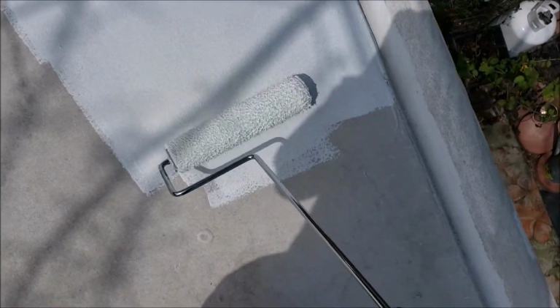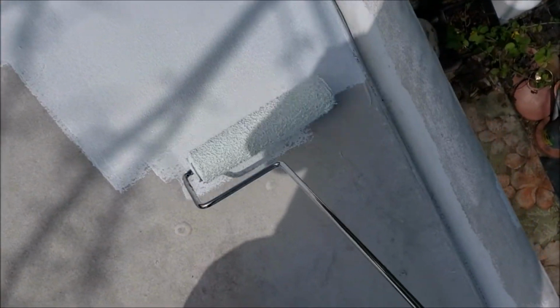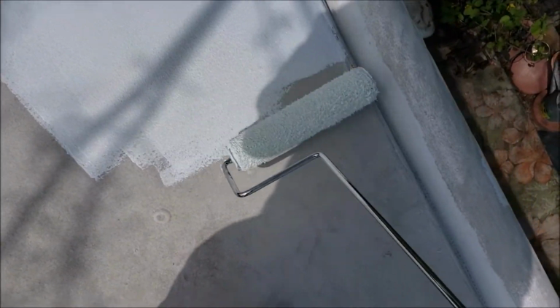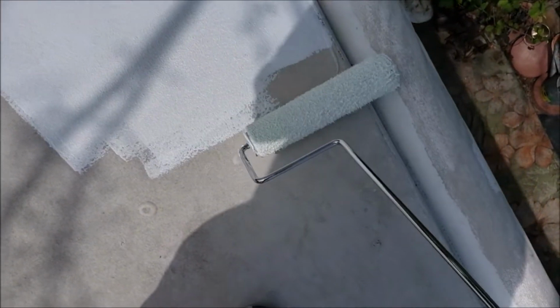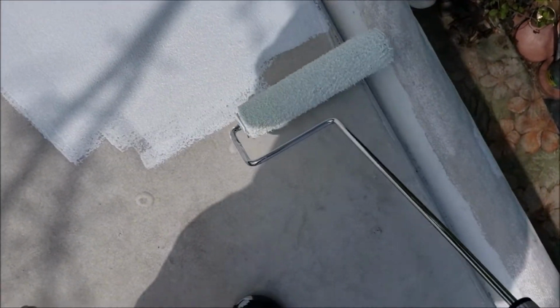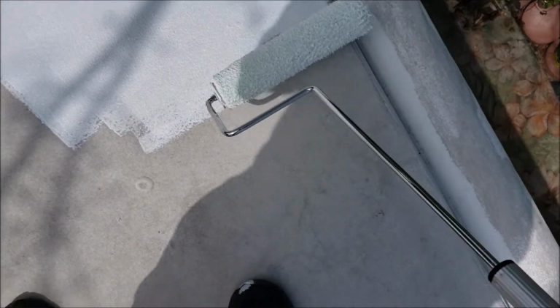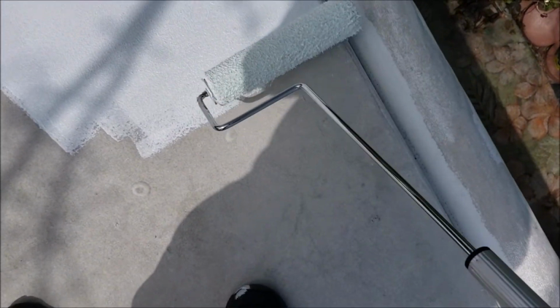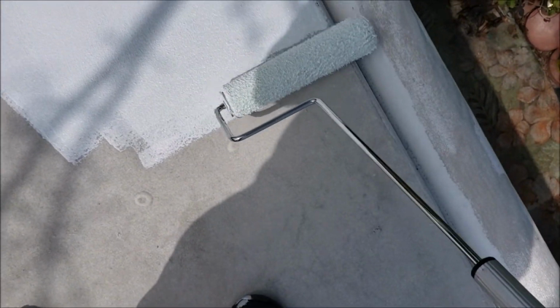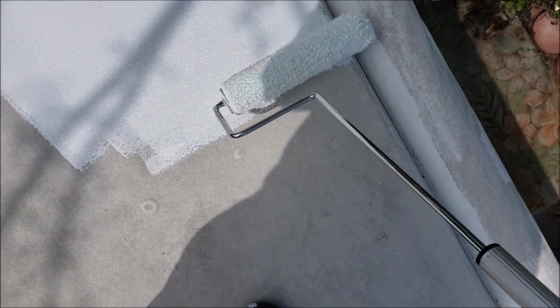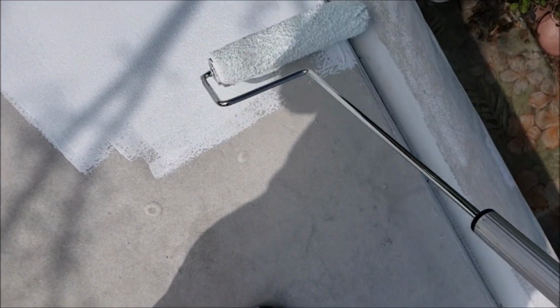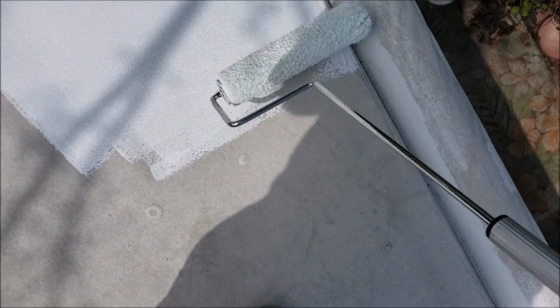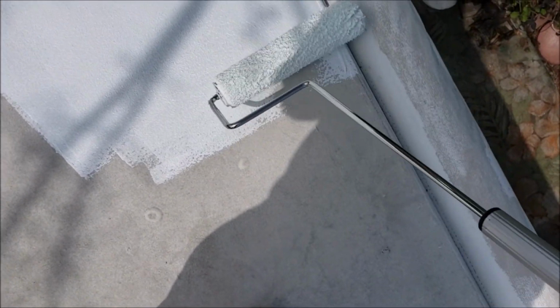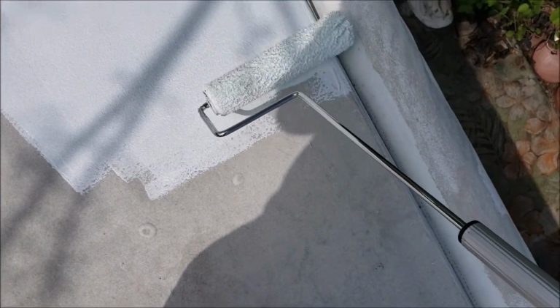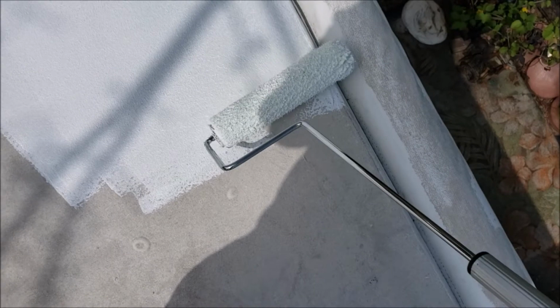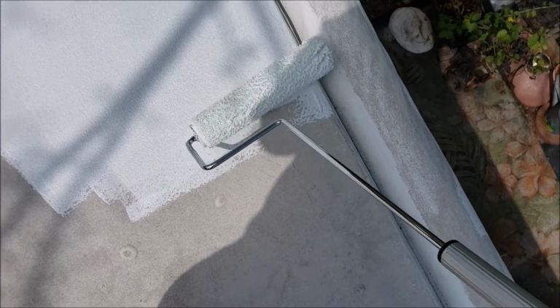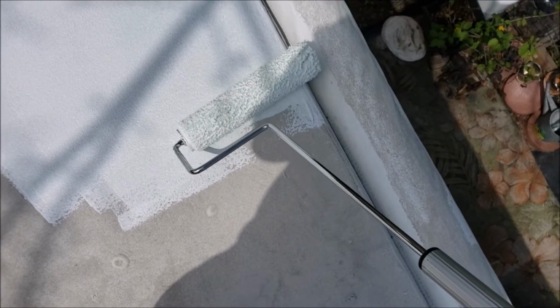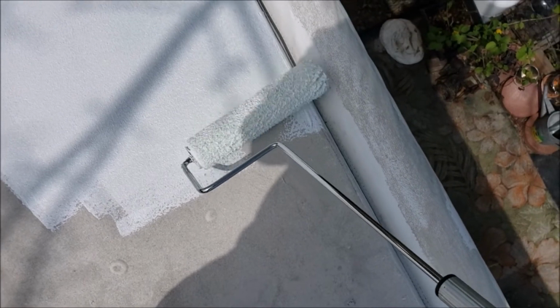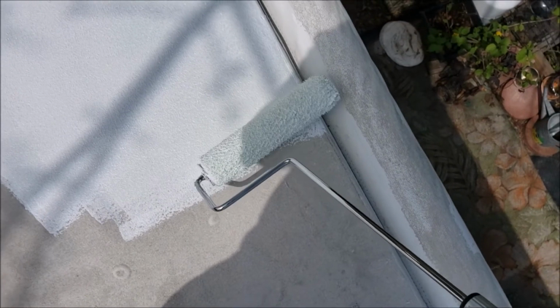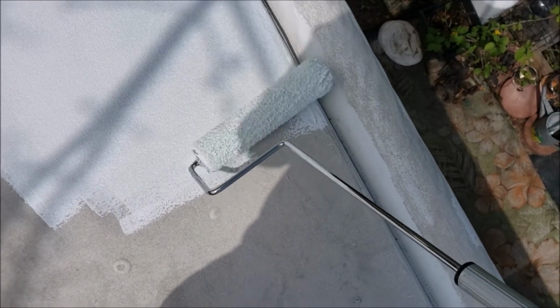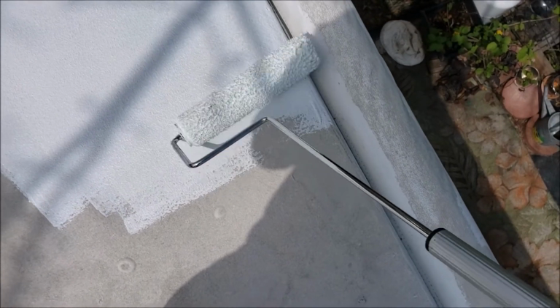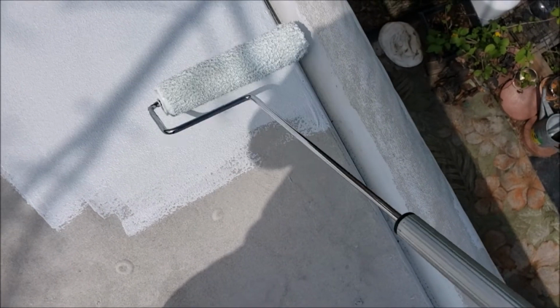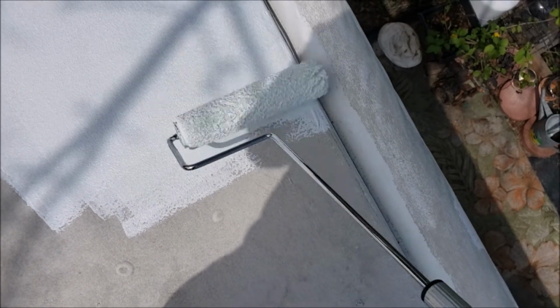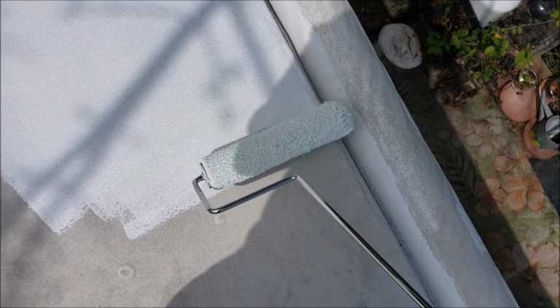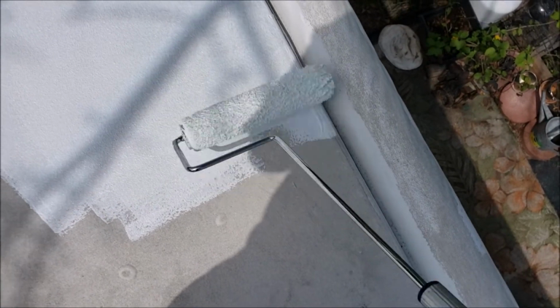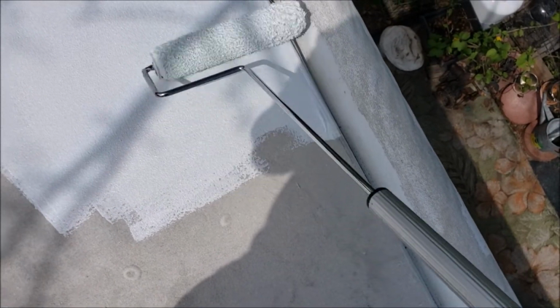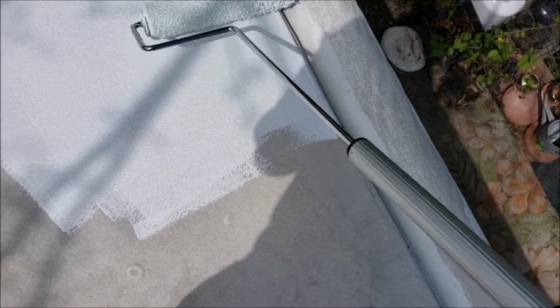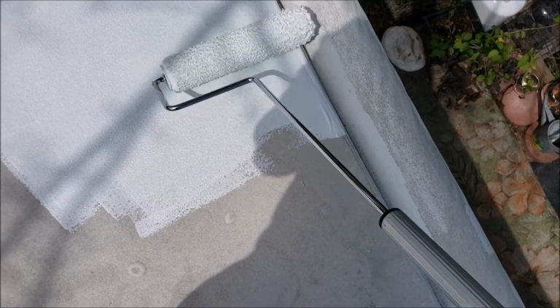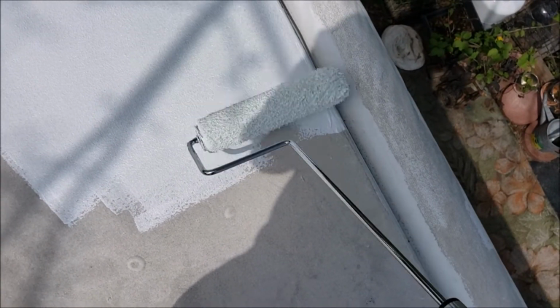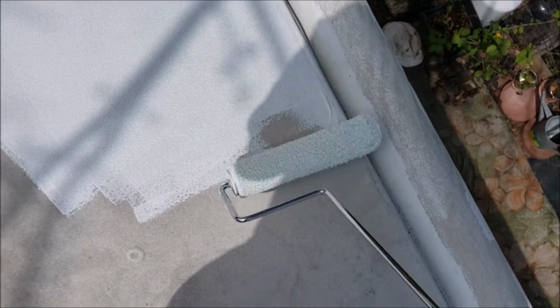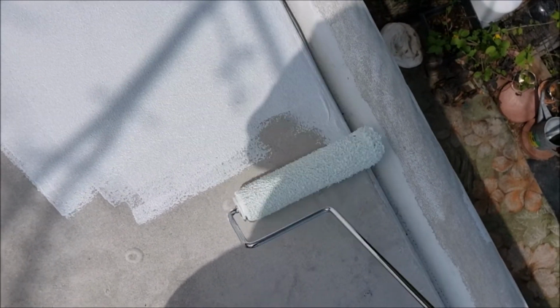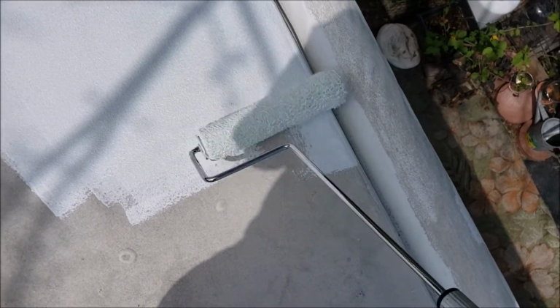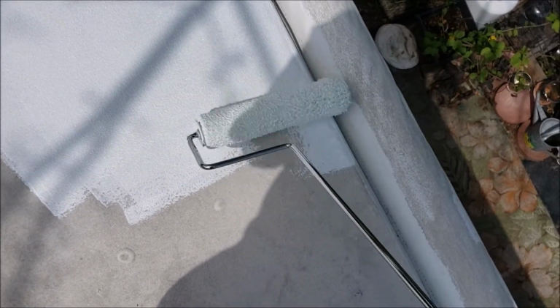Make sure you get those edges really well — you can get little pinholes in those edges, and this helps seal them down.